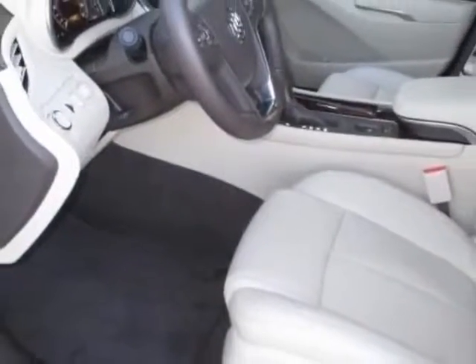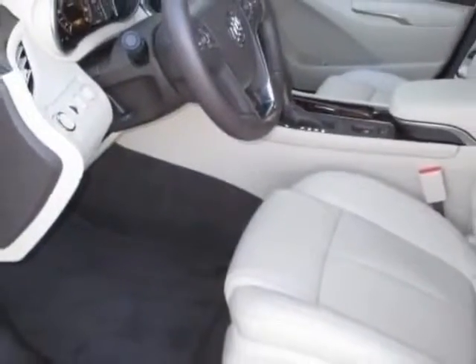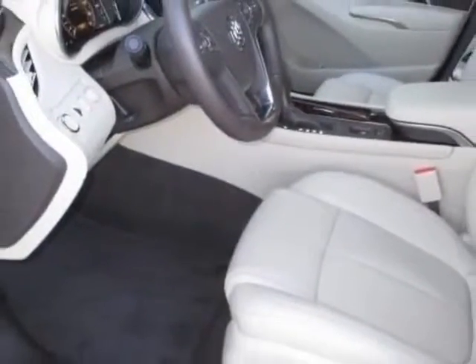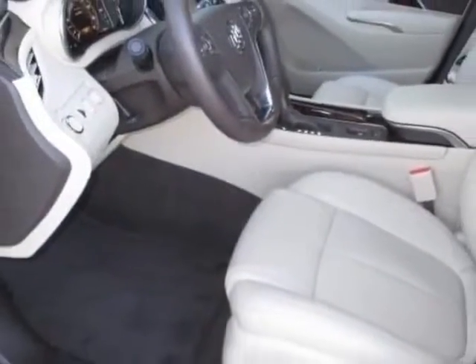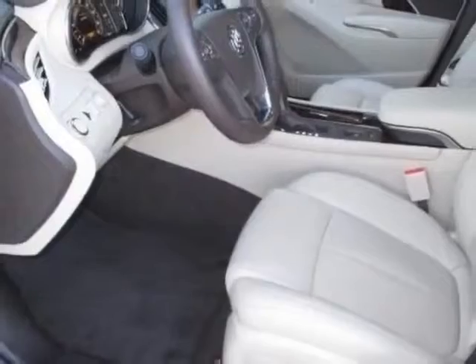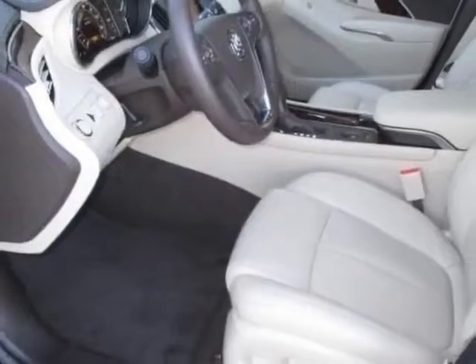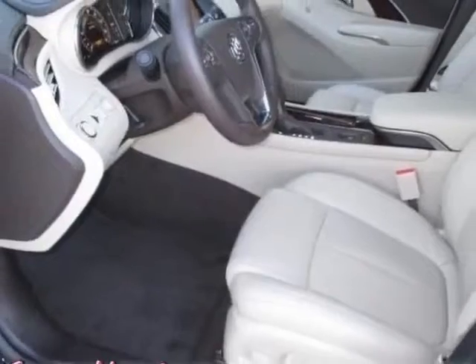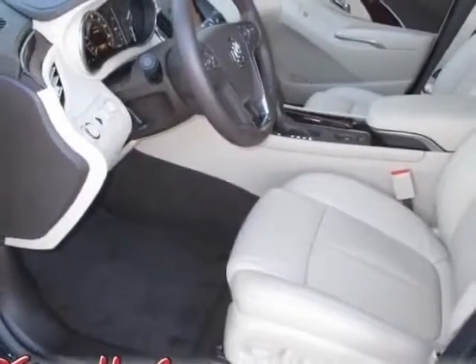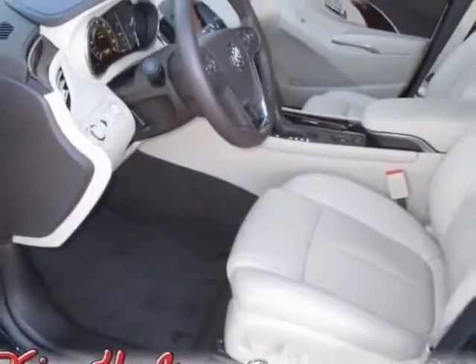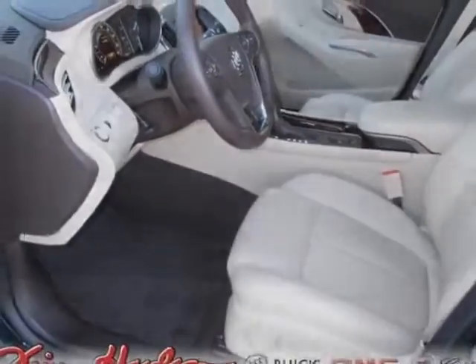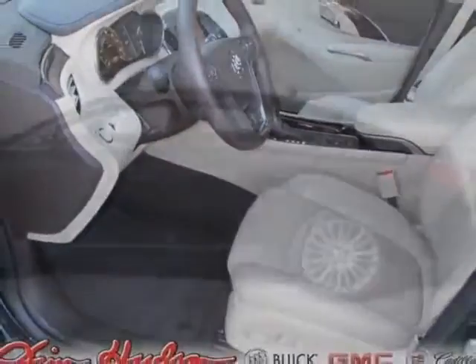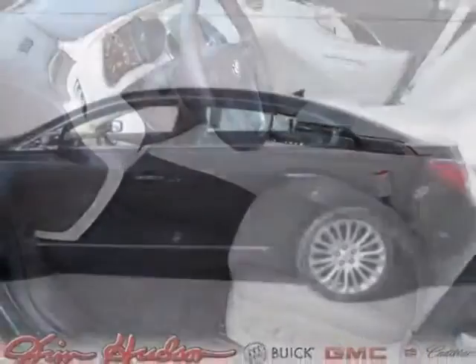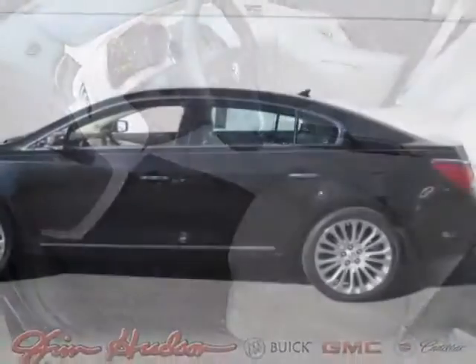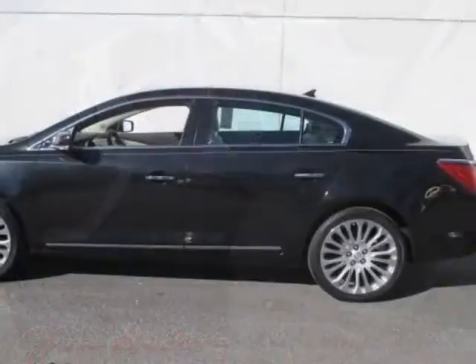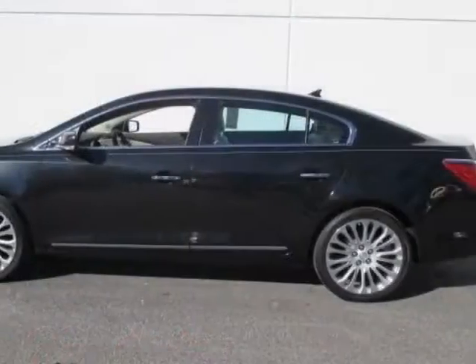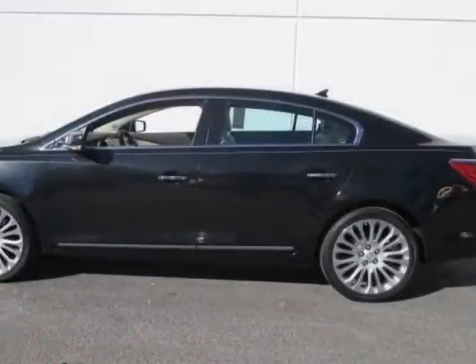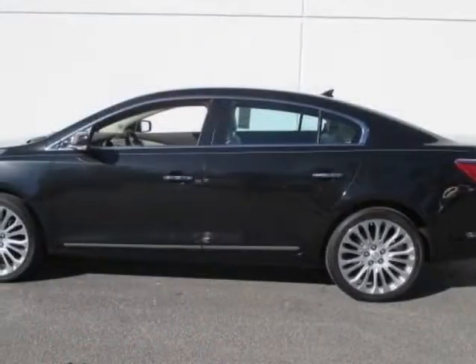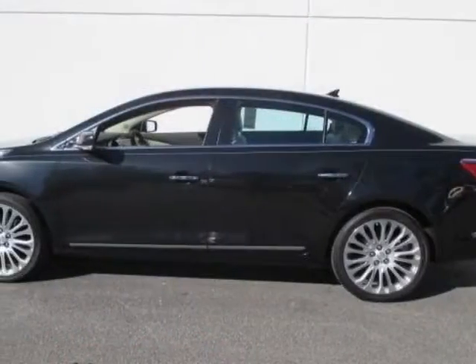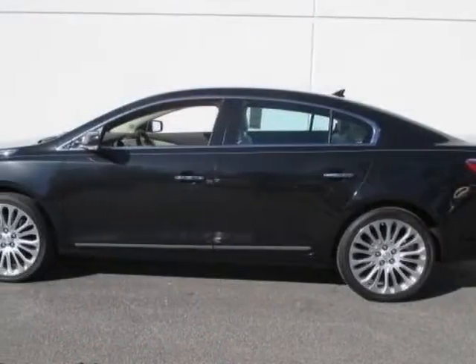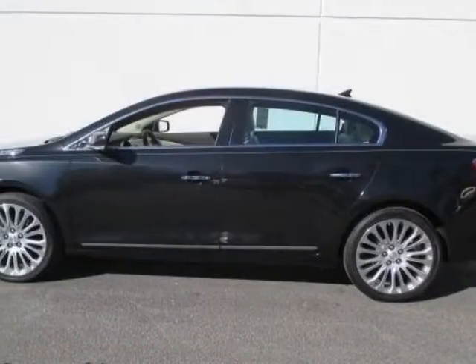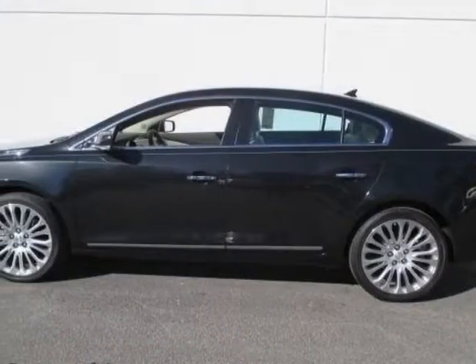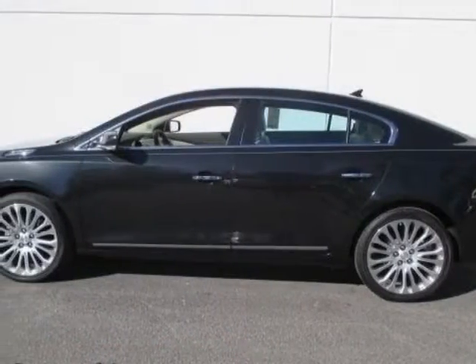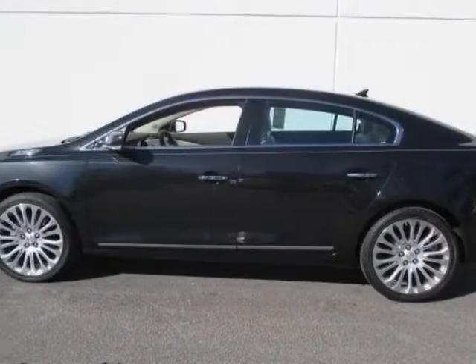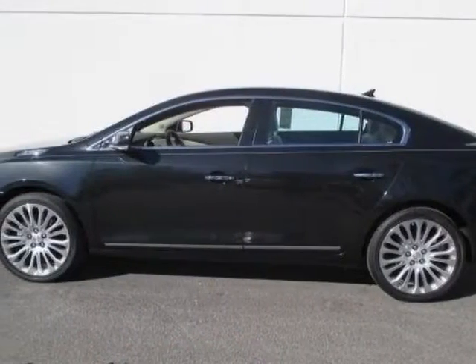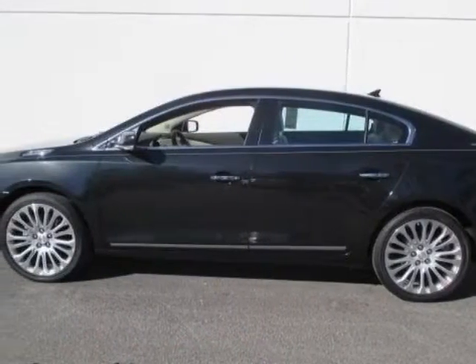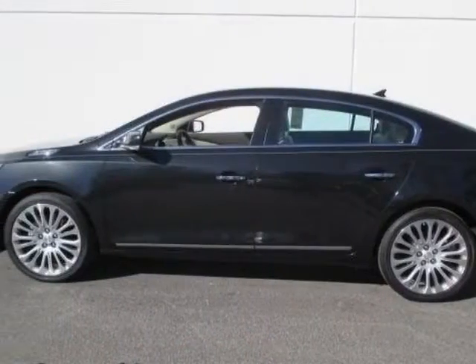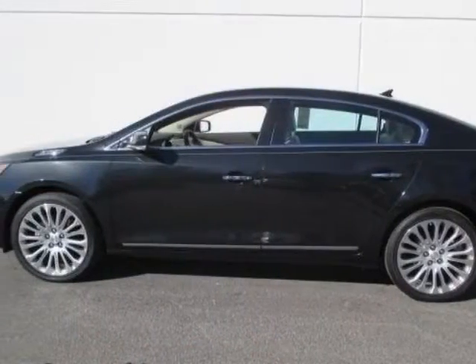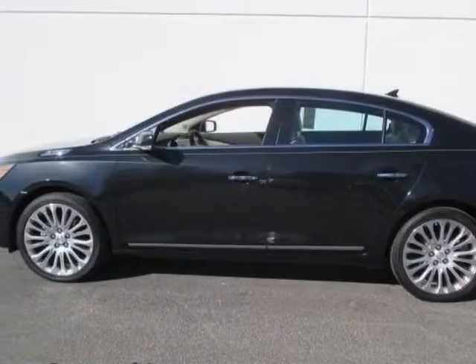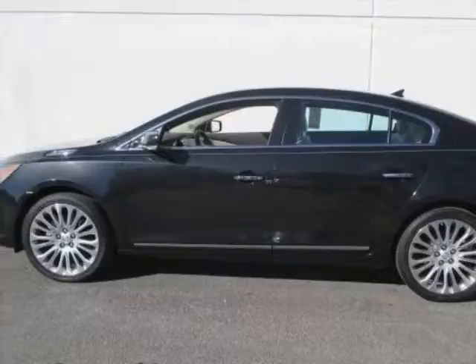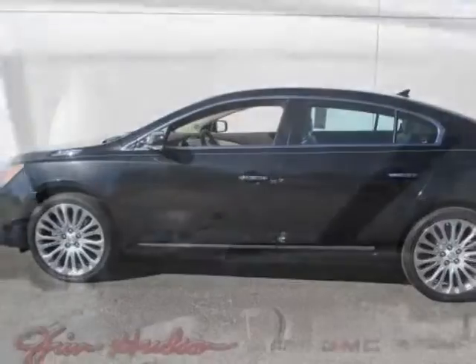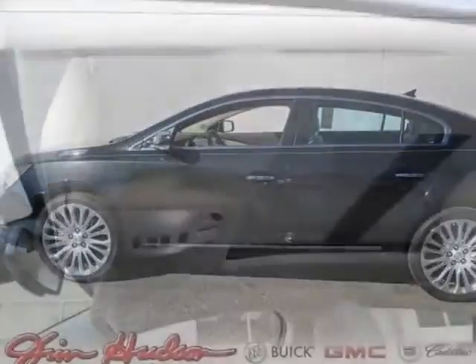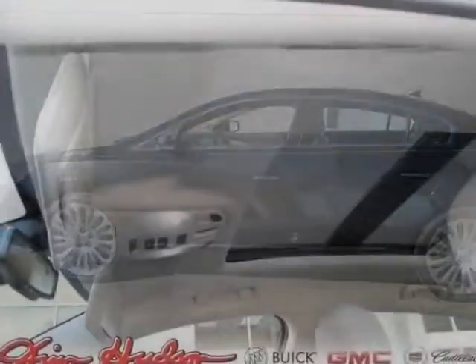This LaCrosse boasts a 3.6 liter engine, and has a 6-speed automatic transmission.